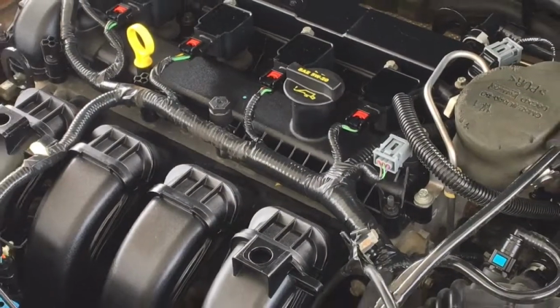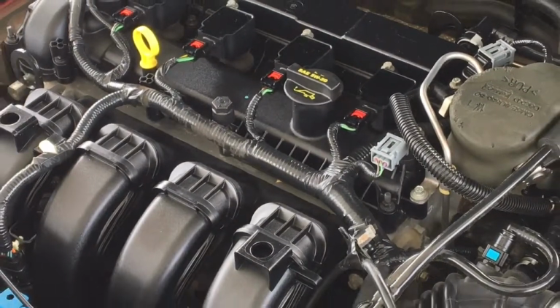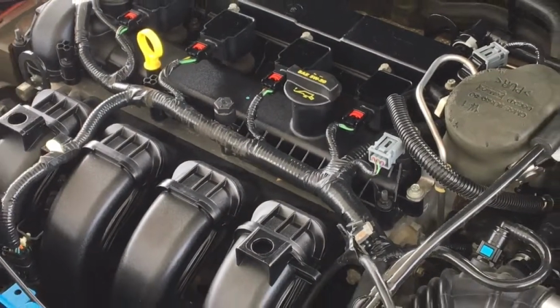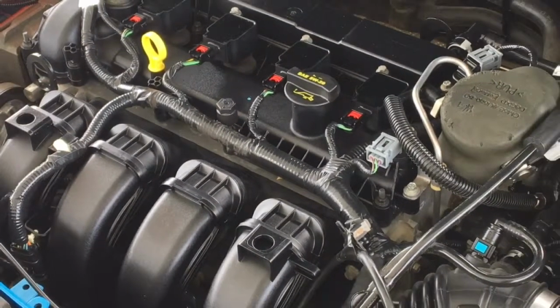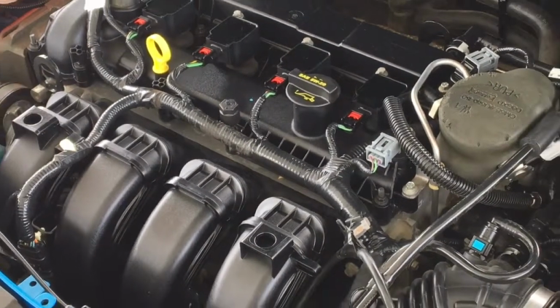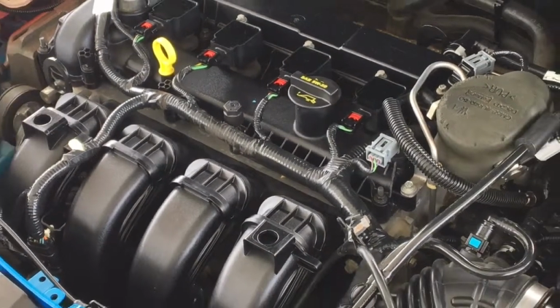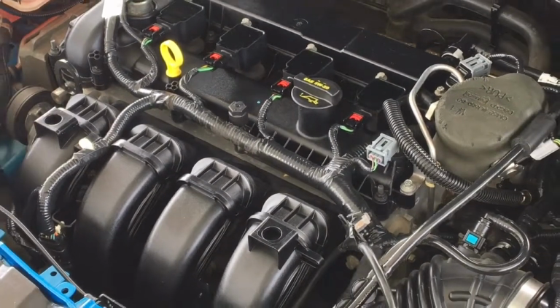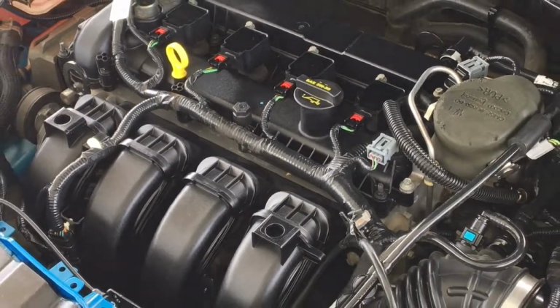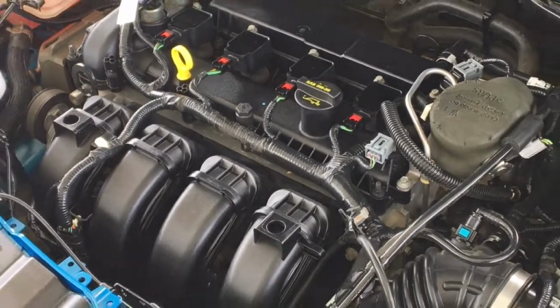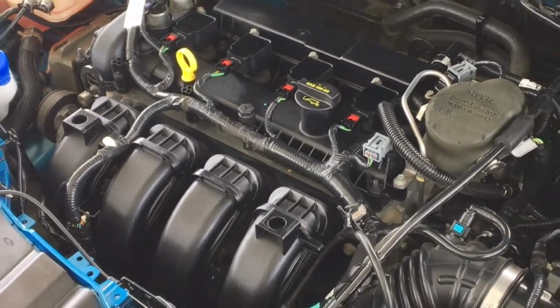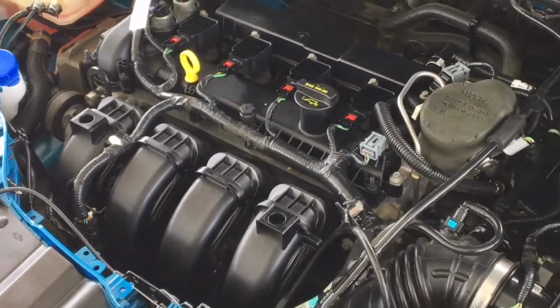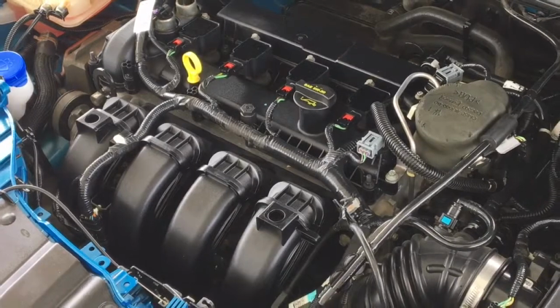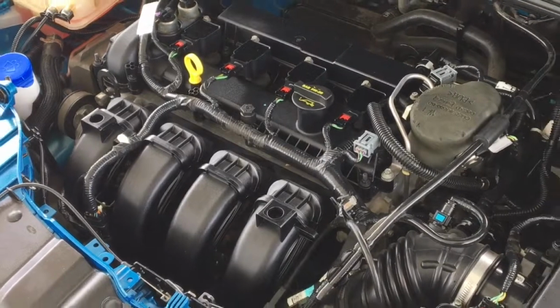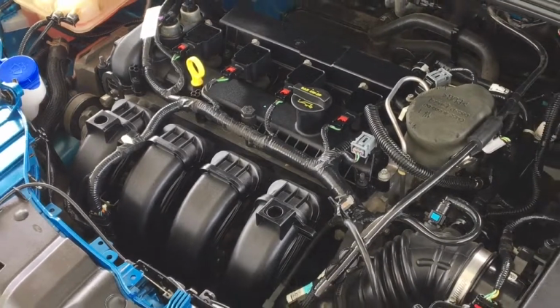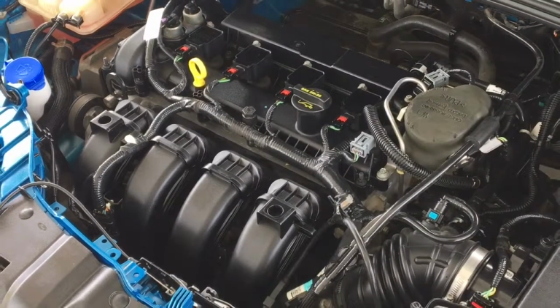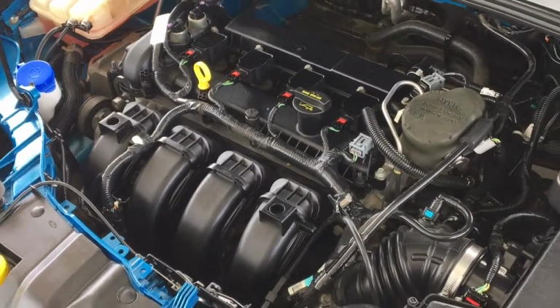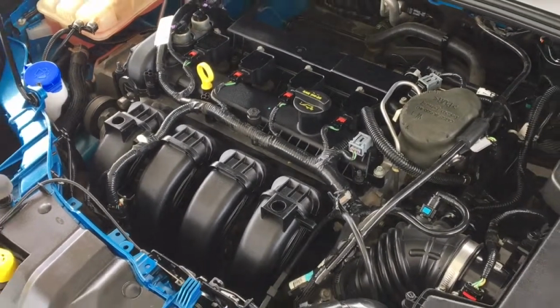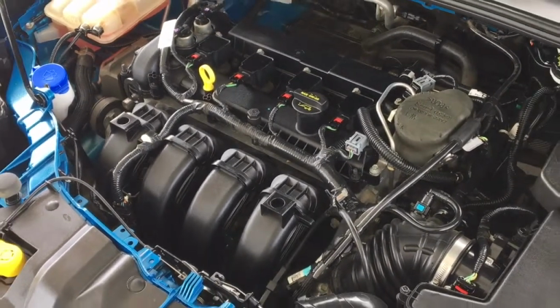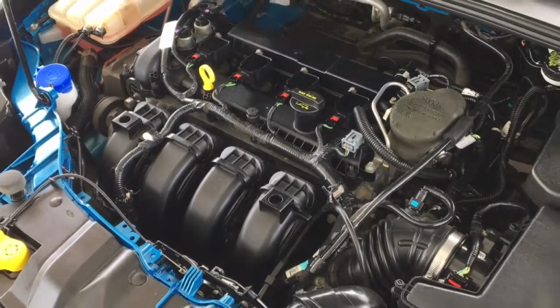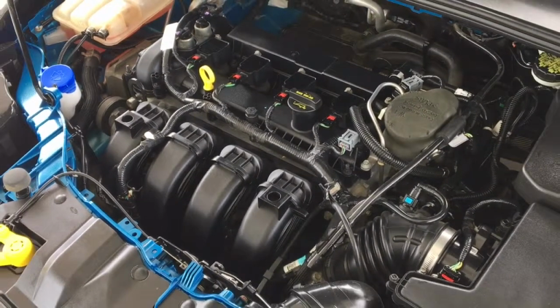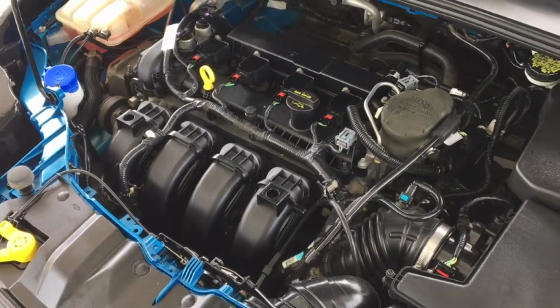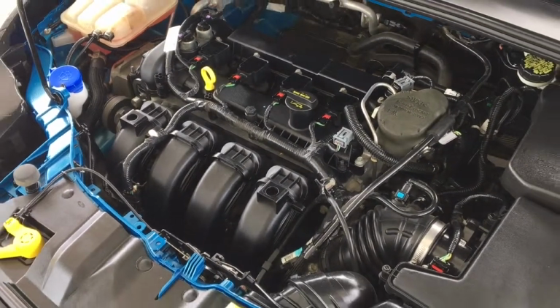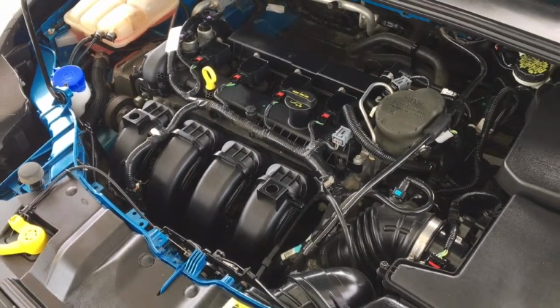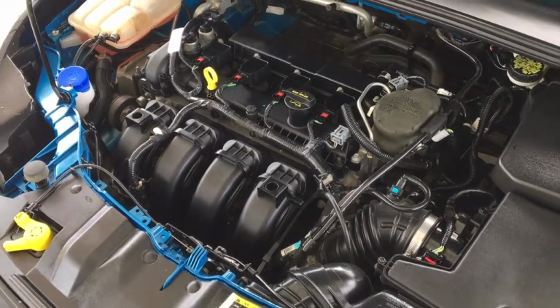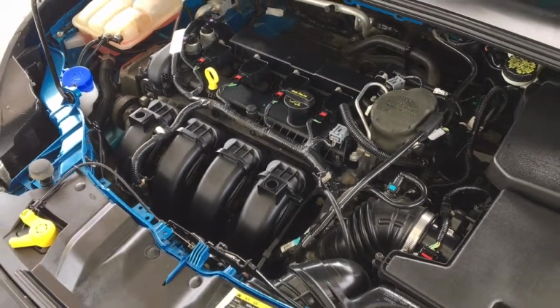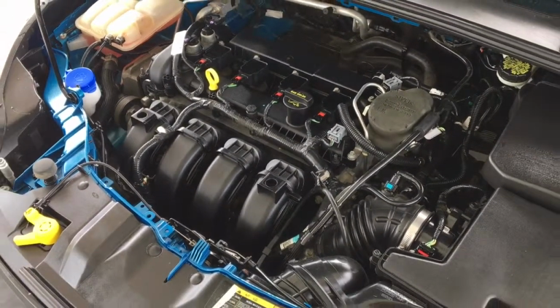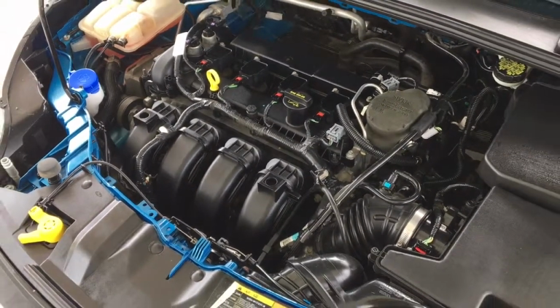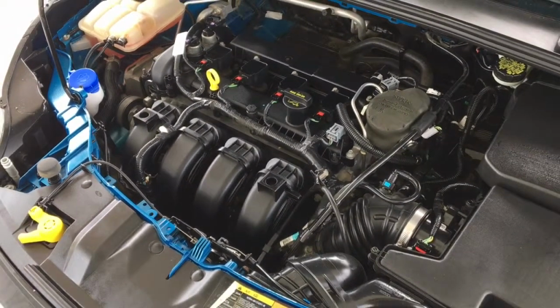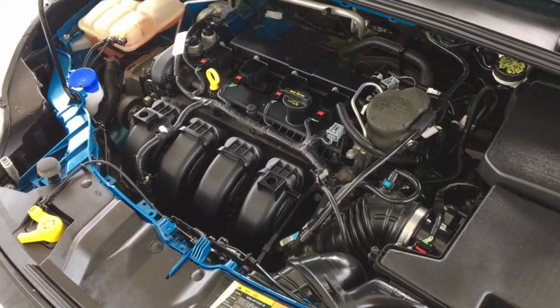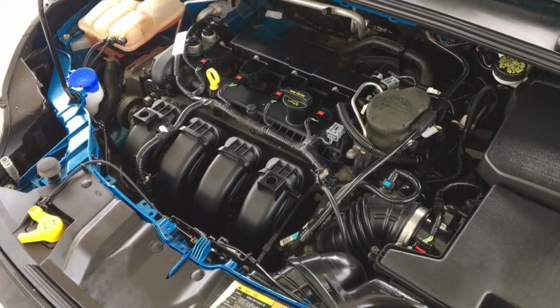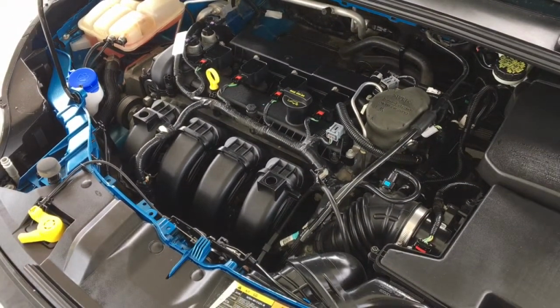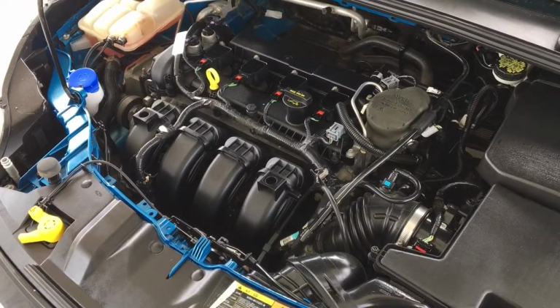The engine bay is clean and power comes from a two-liter four-cylinder engine mated to an automatic transmission and front-wheel drive.